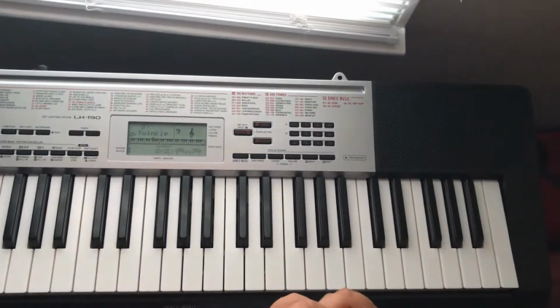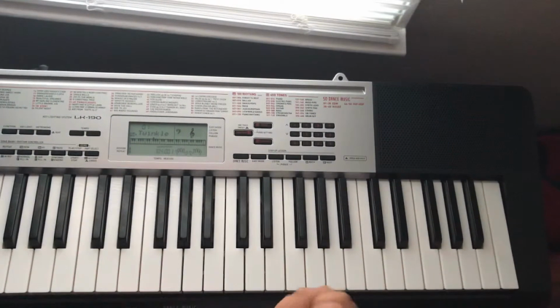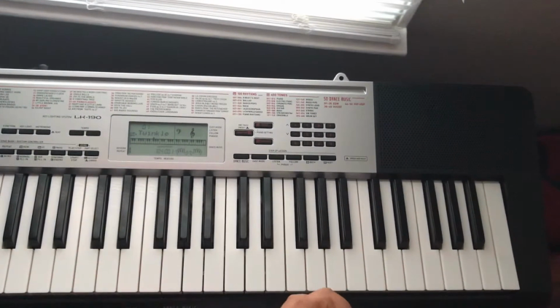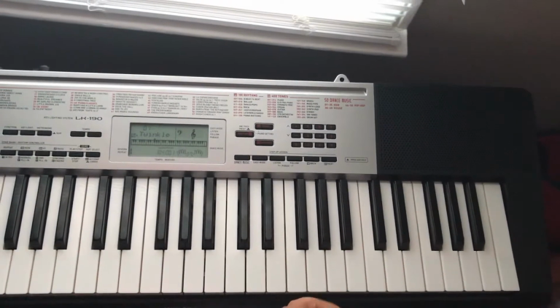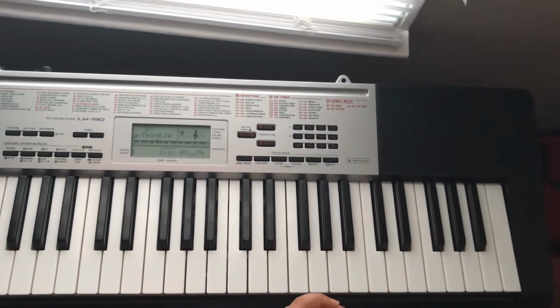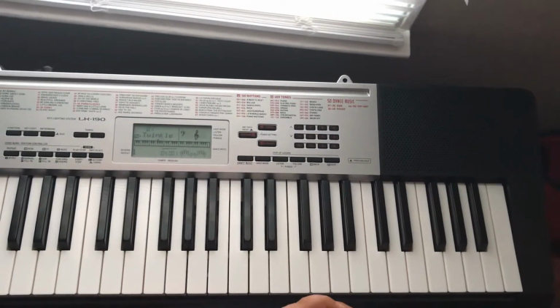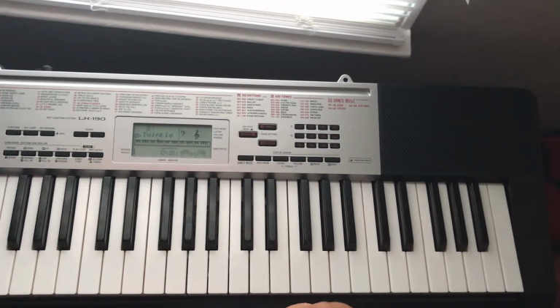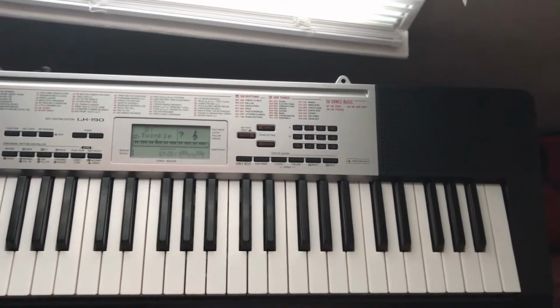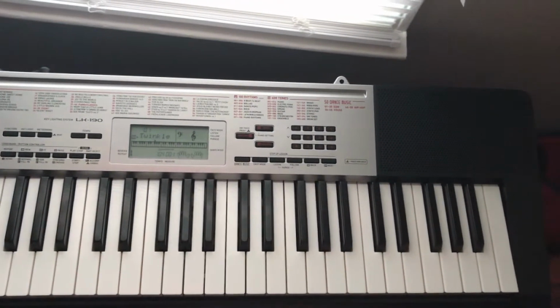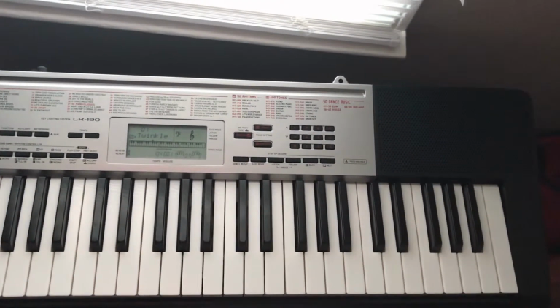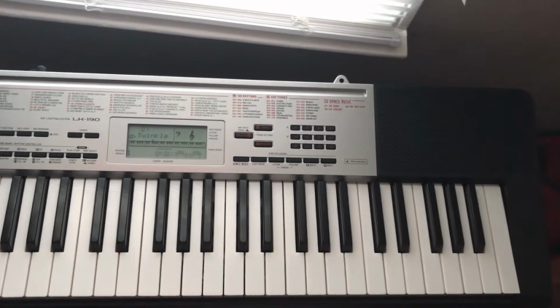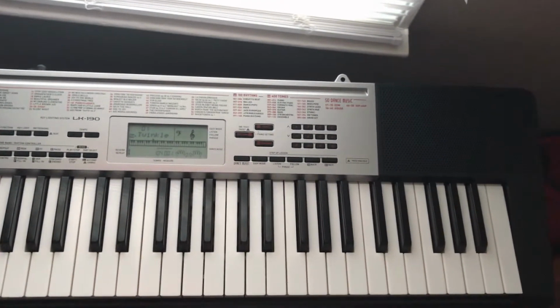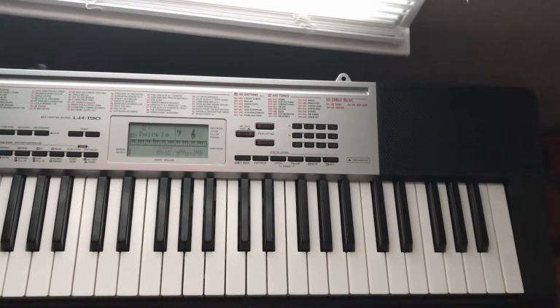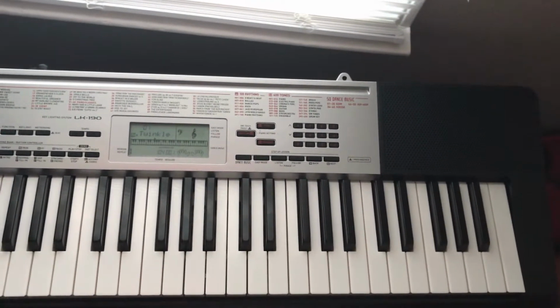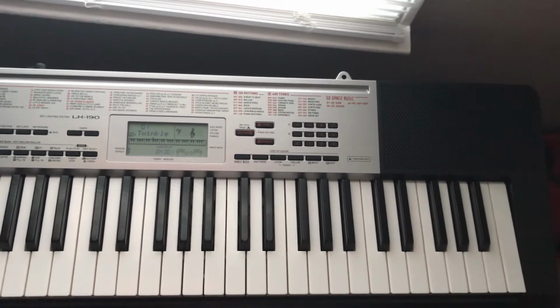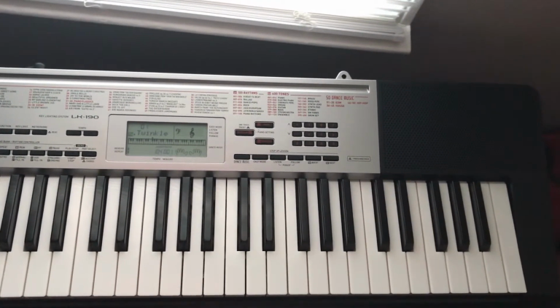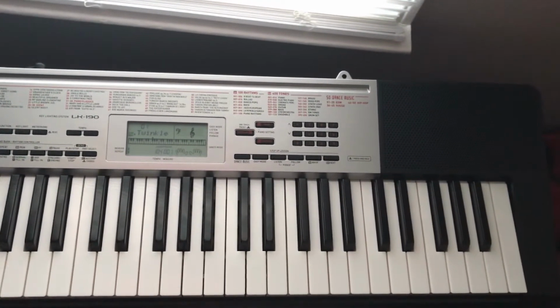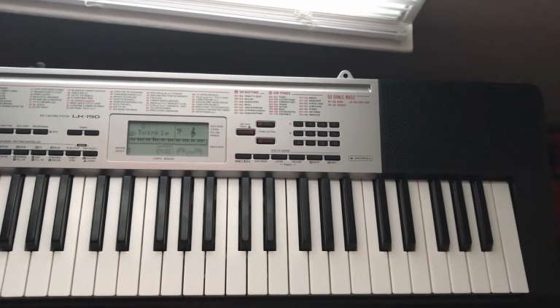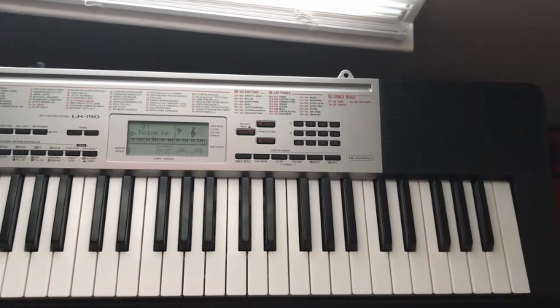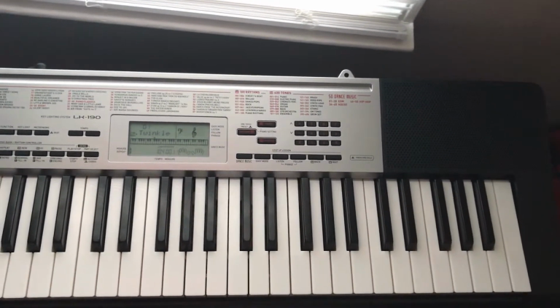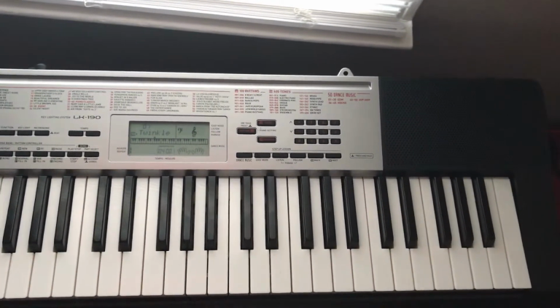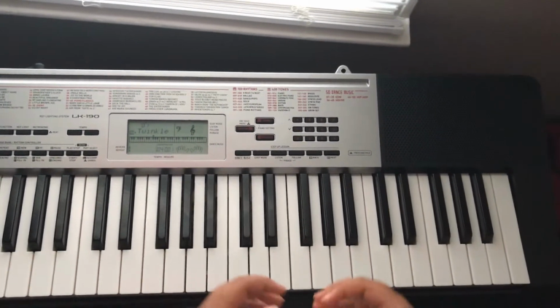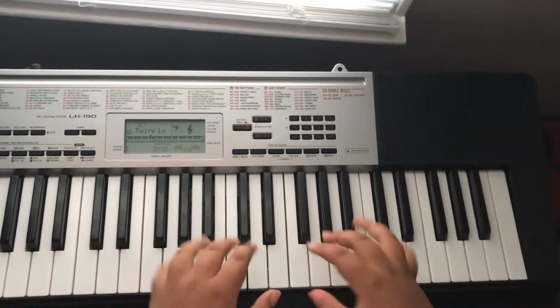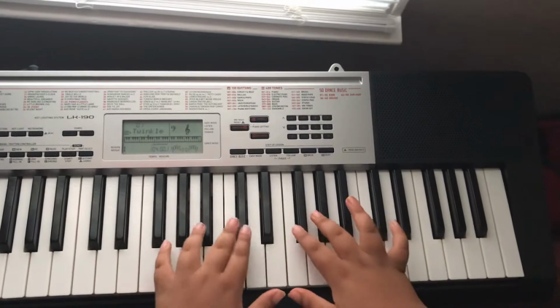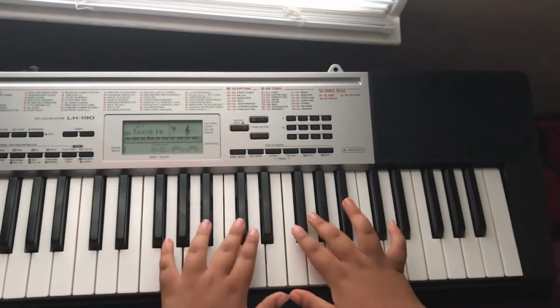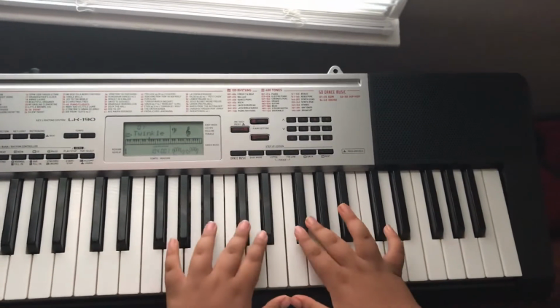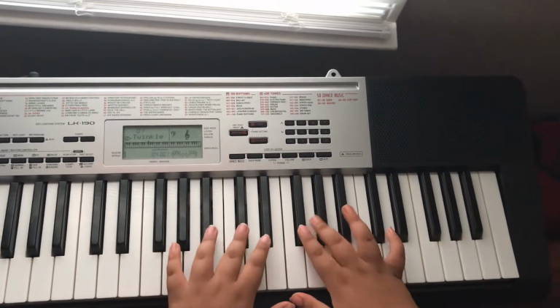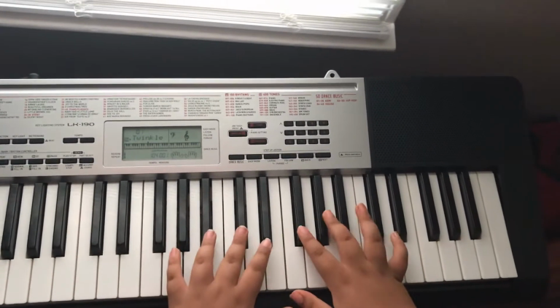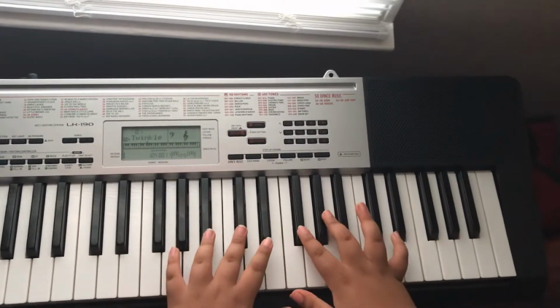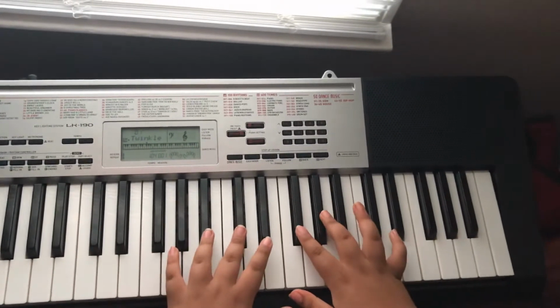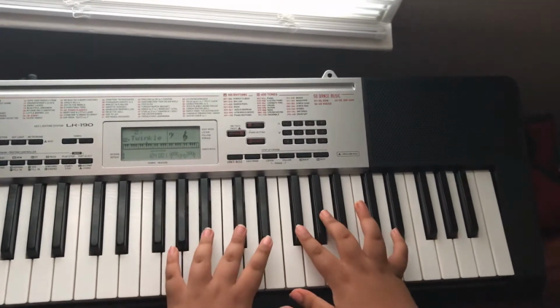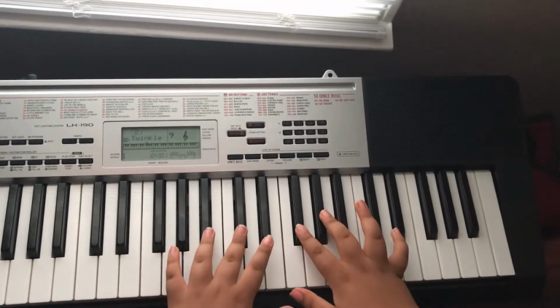Today I'm going to teach you how to play Bluebird from Naruto Shippuden. So first I'm going to play it regularly.